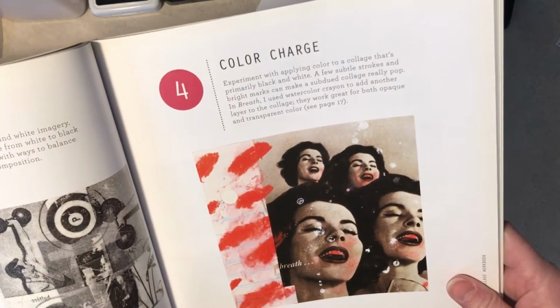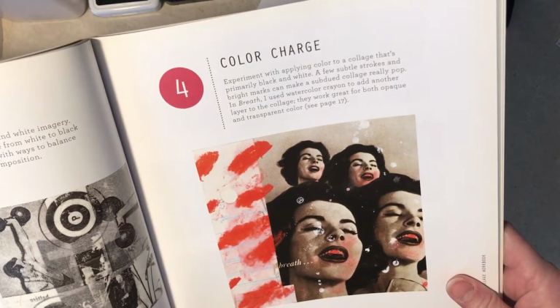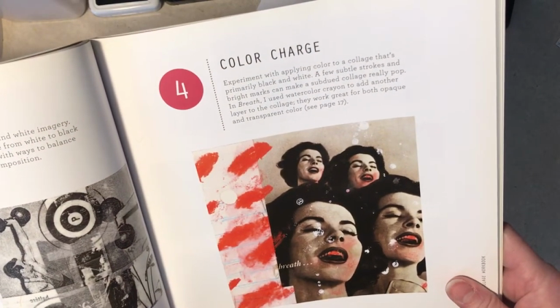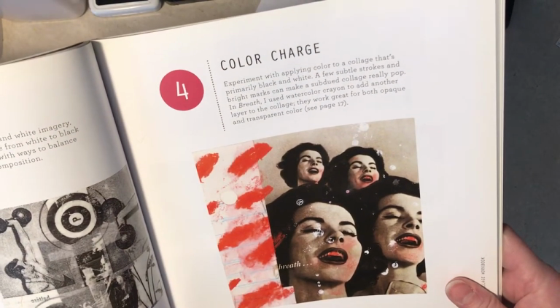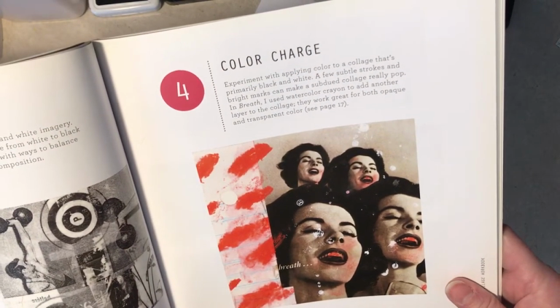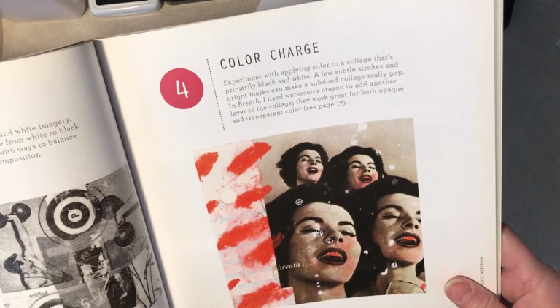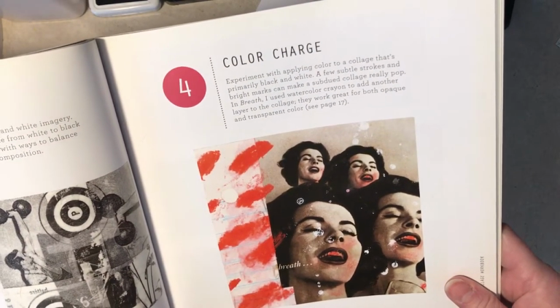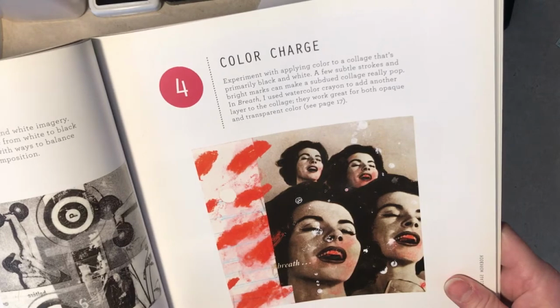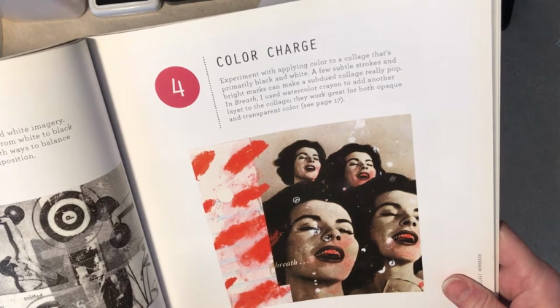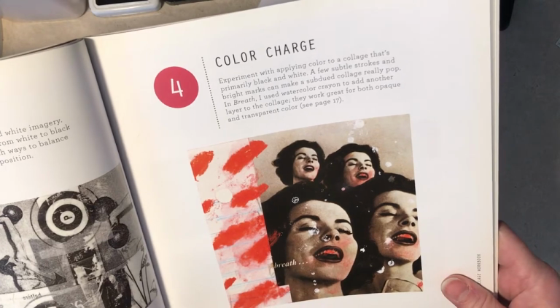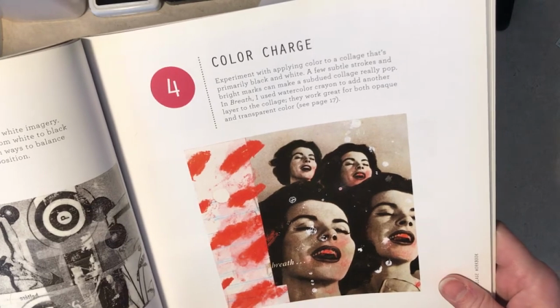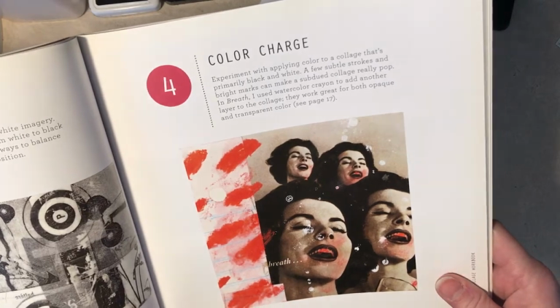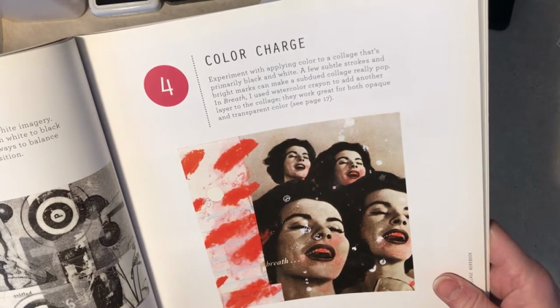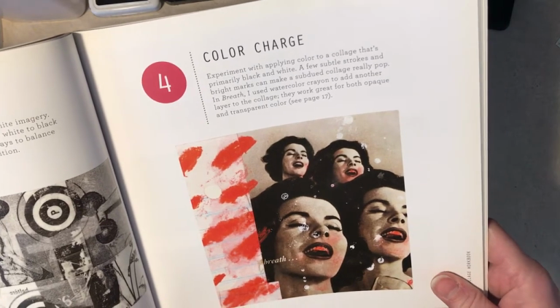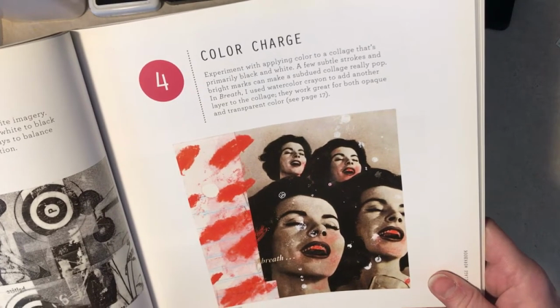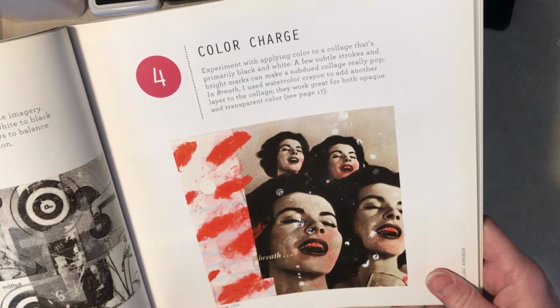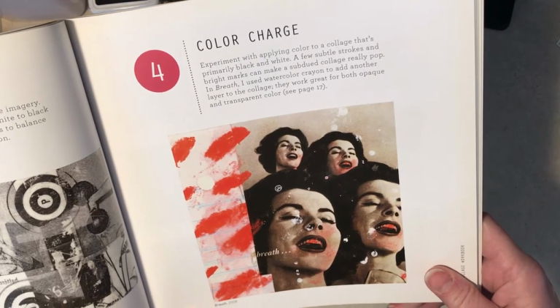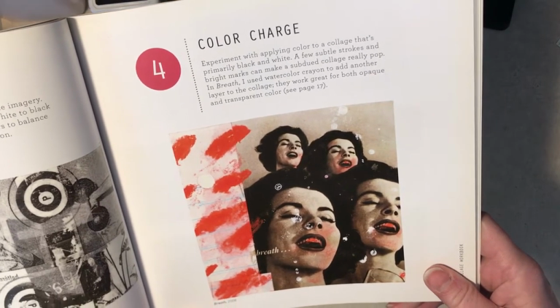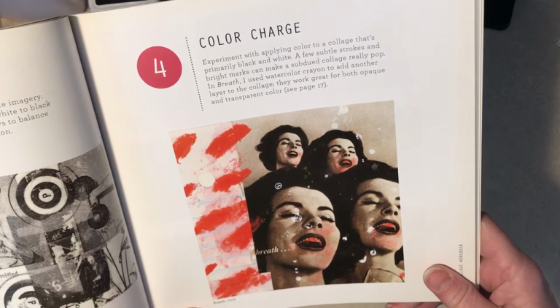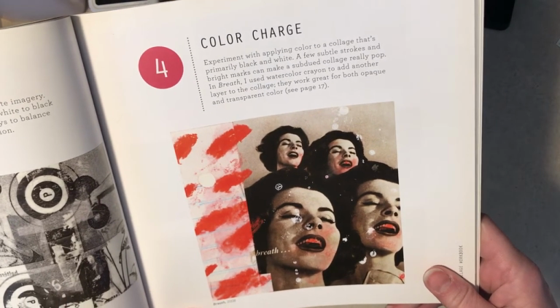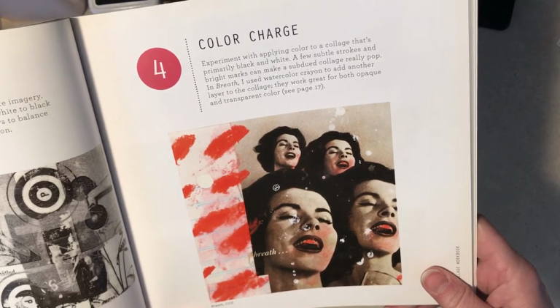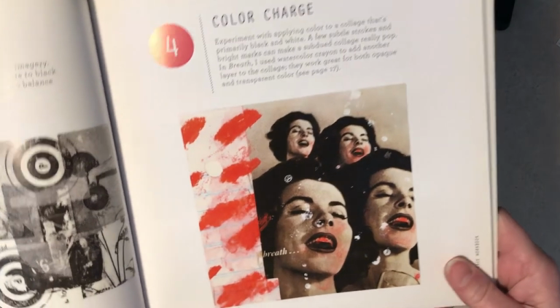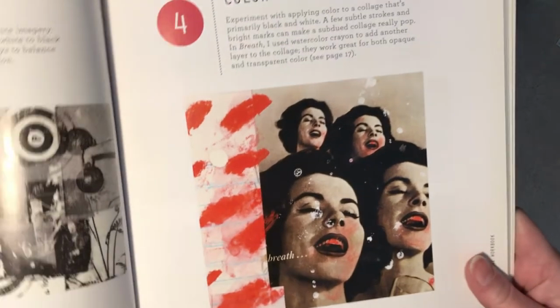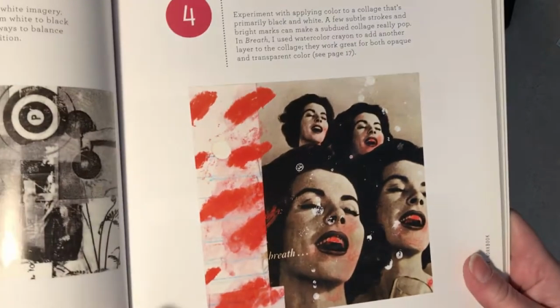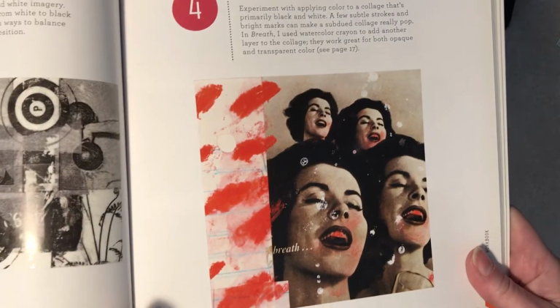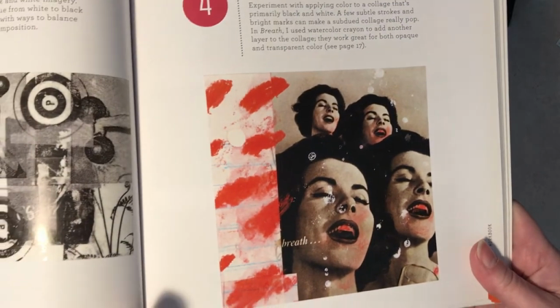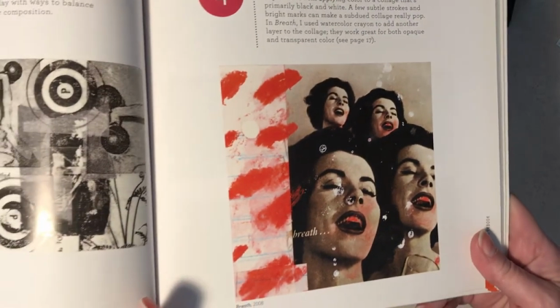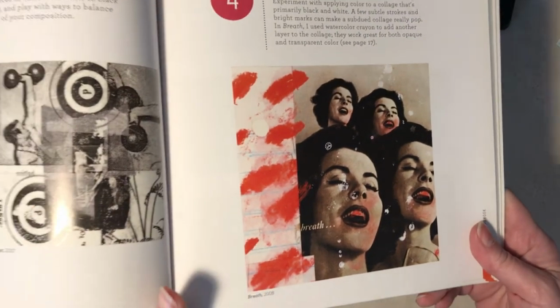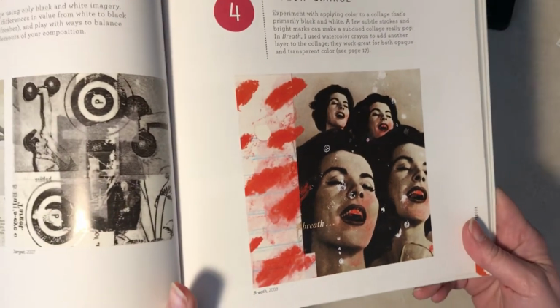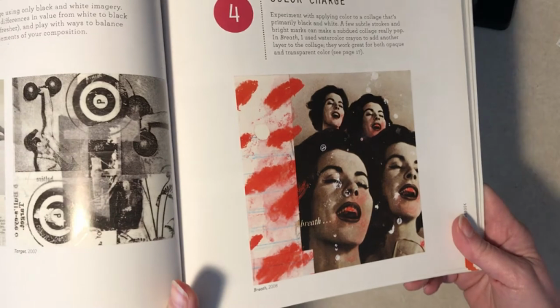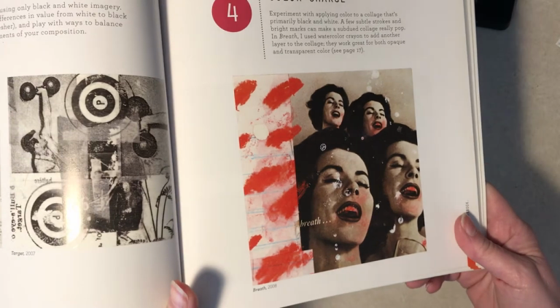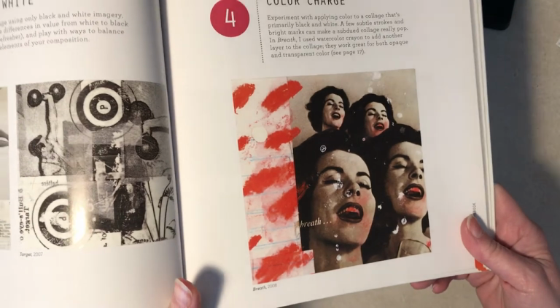Experiment with applying color to a collage that's primarily black and white. There's his example — there's only one example.